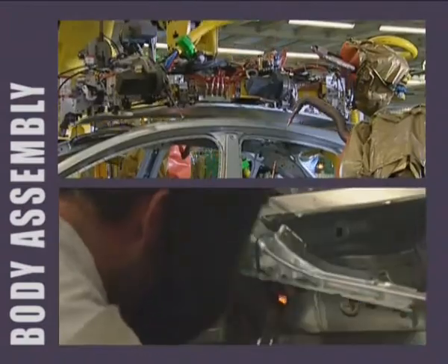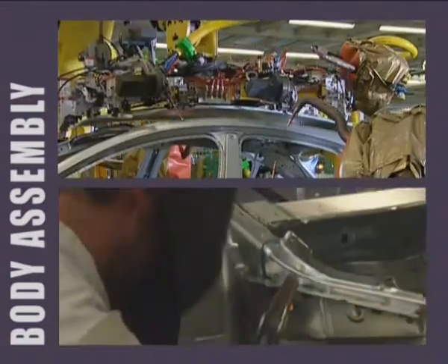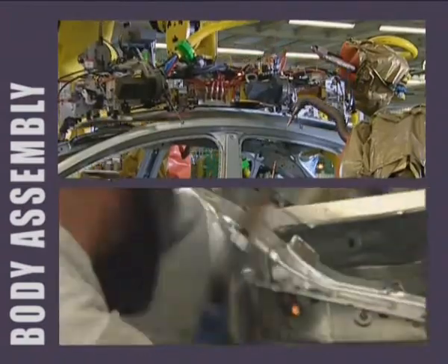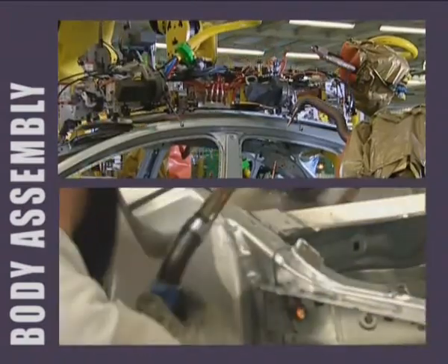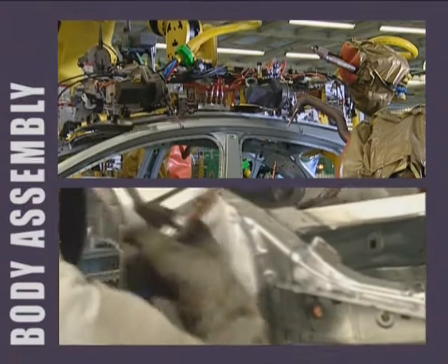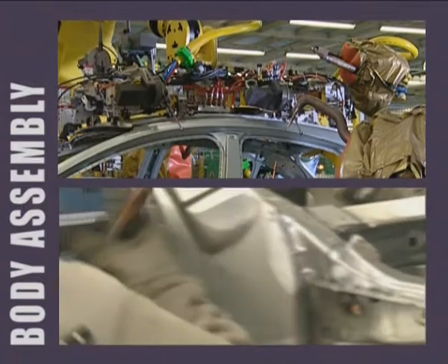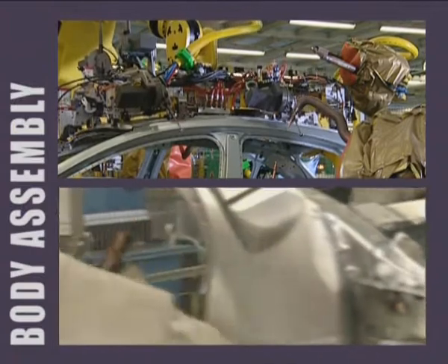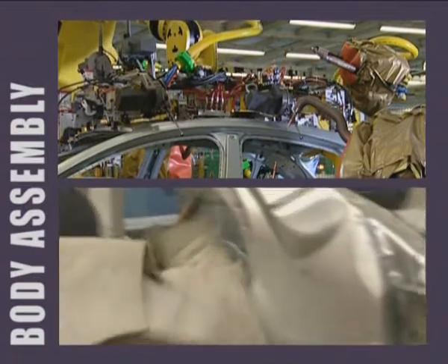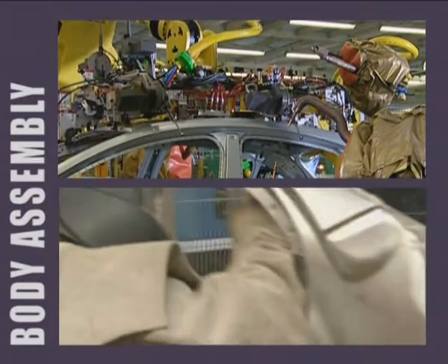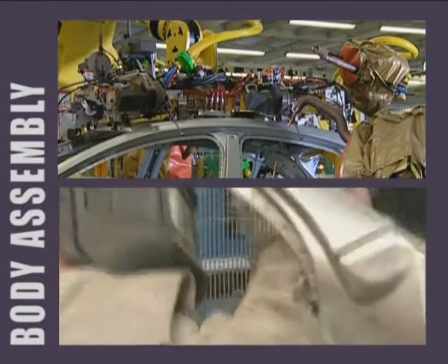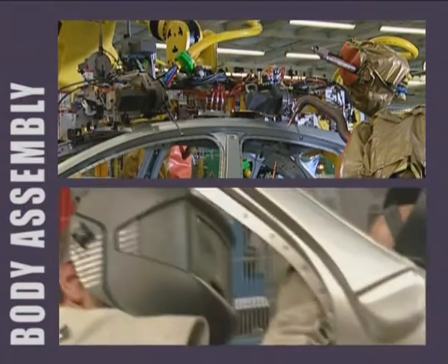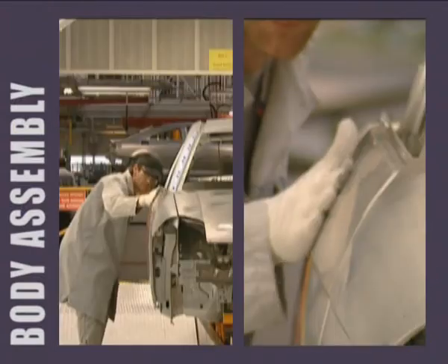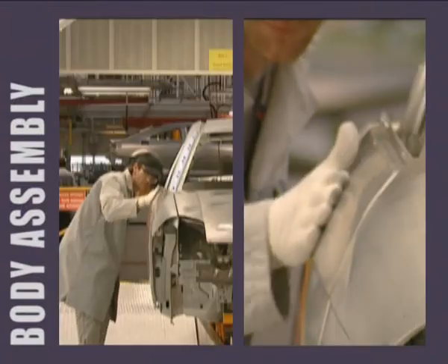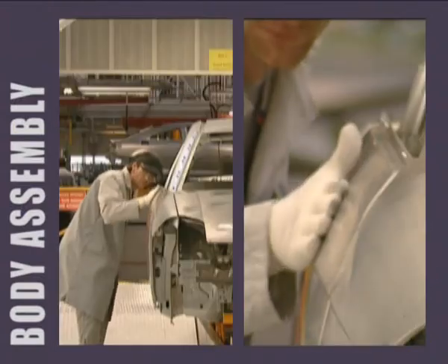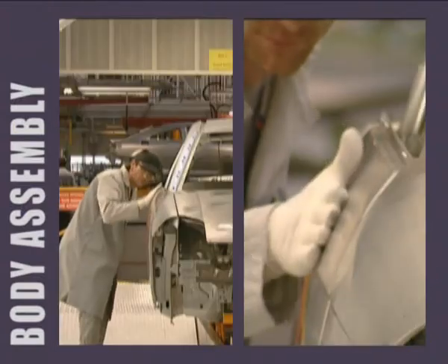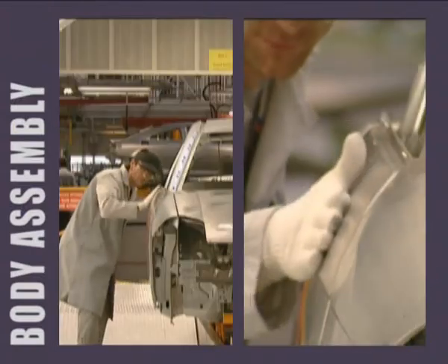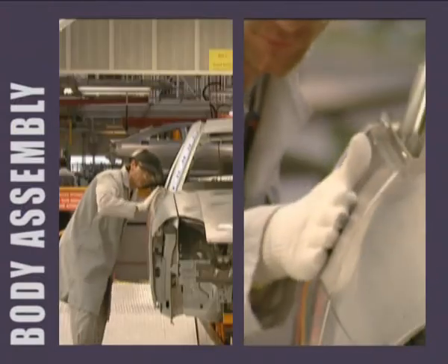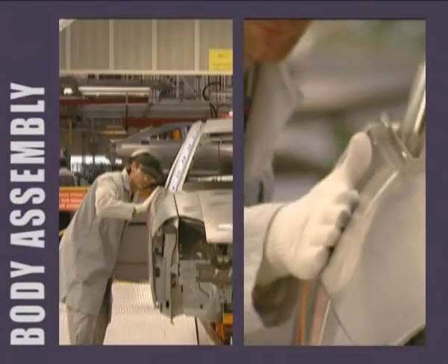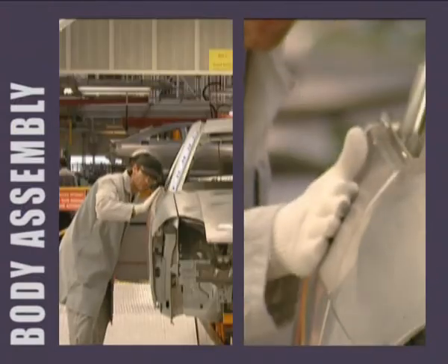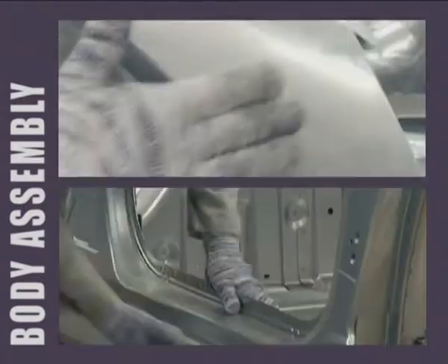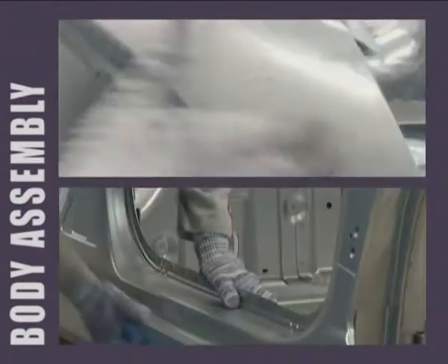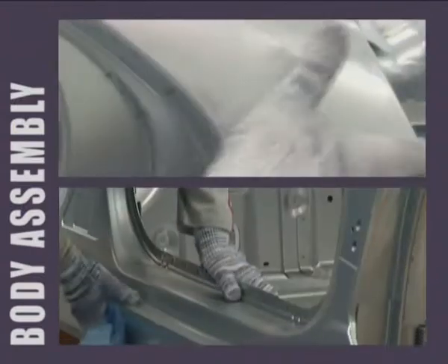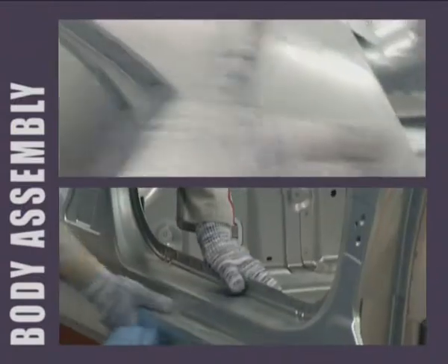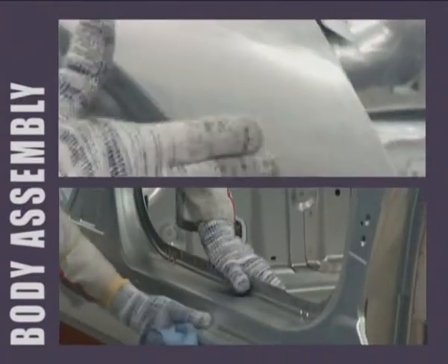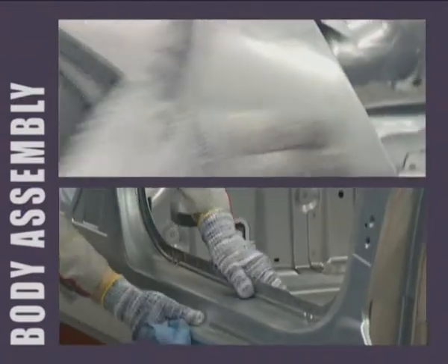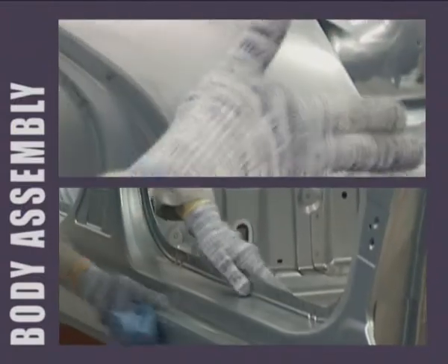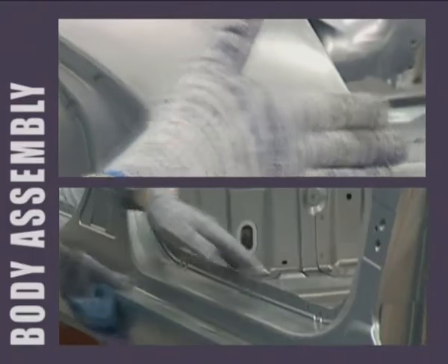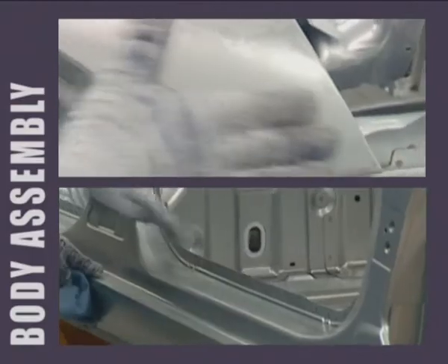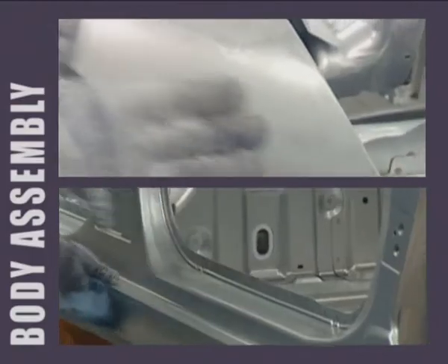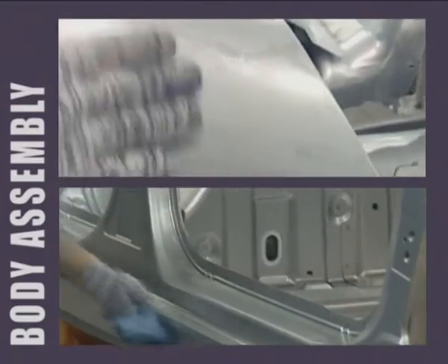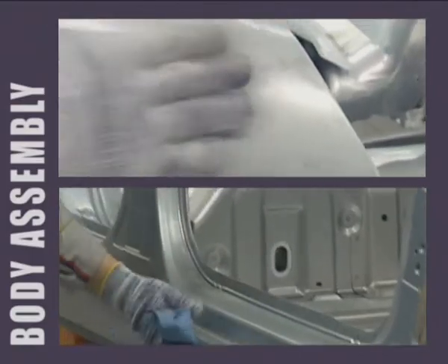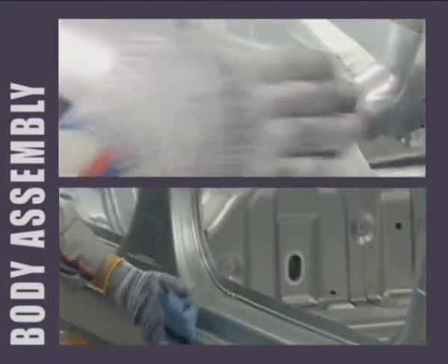The robots do not do everything, however. It takes men and women to detect the tiniest flaws before the vehicle body goes to the paint shop.